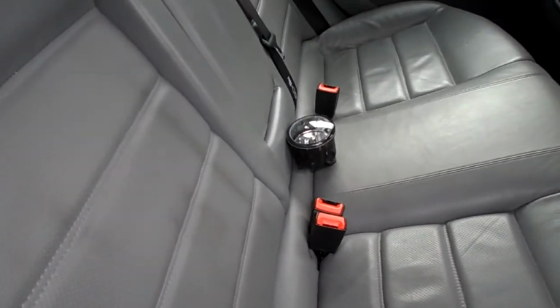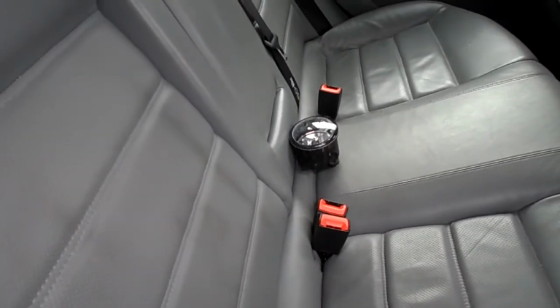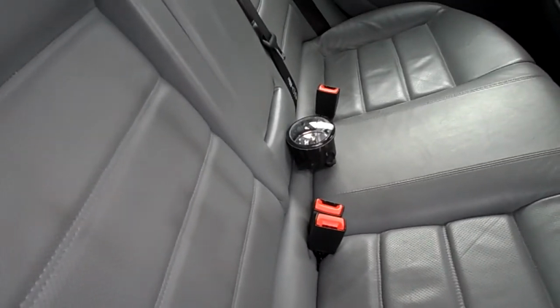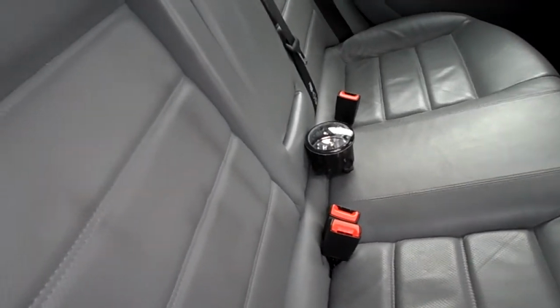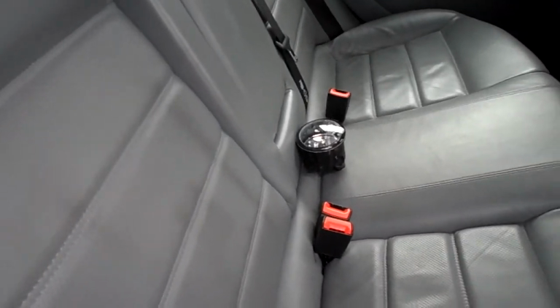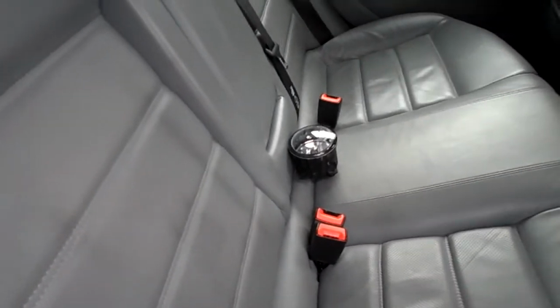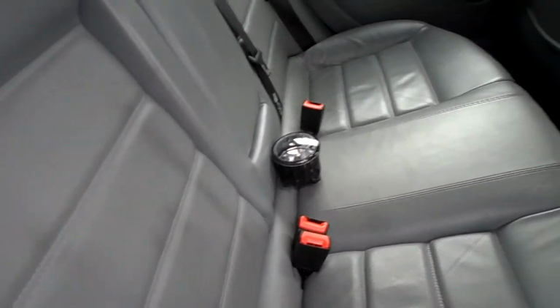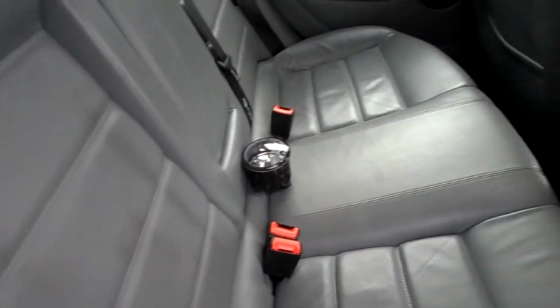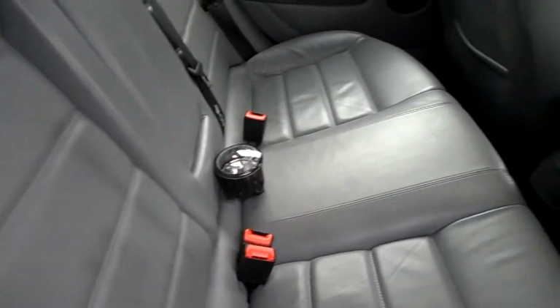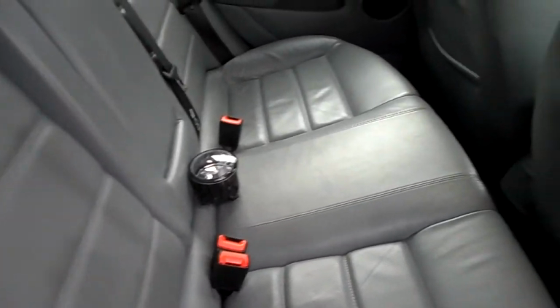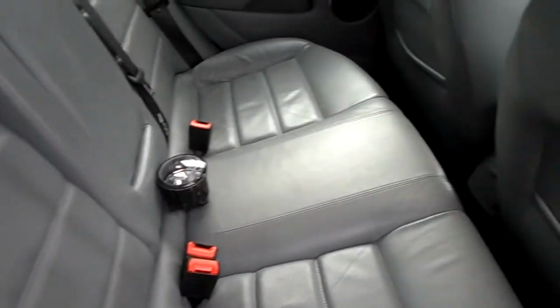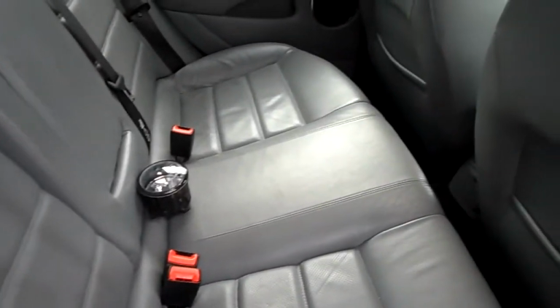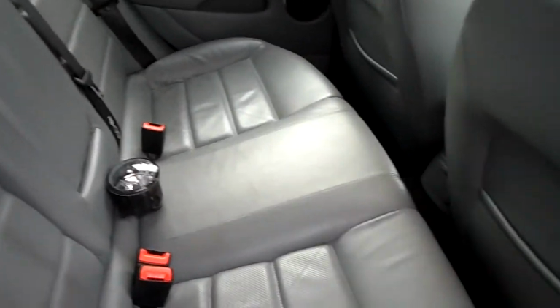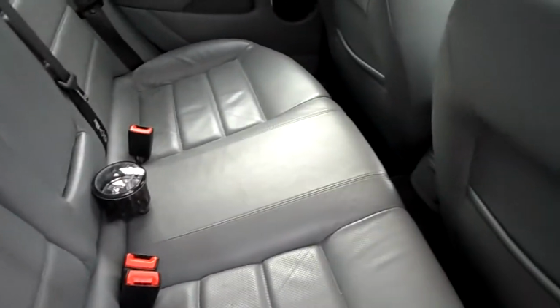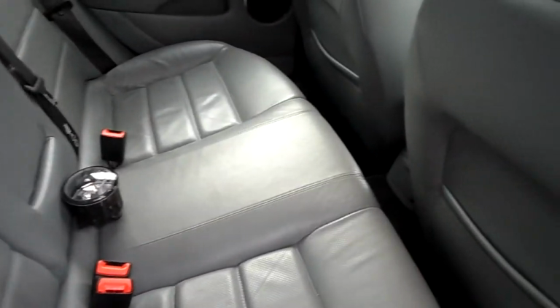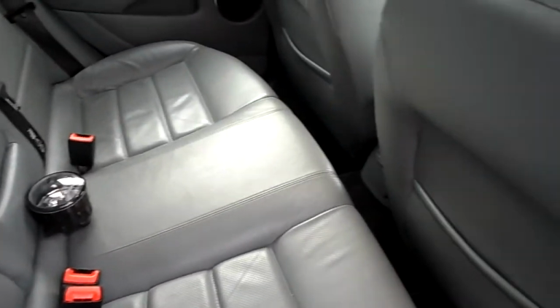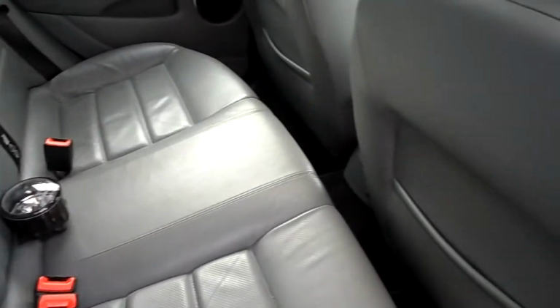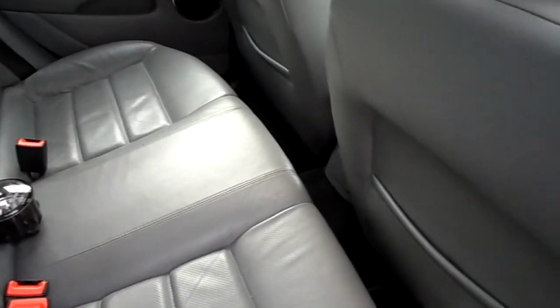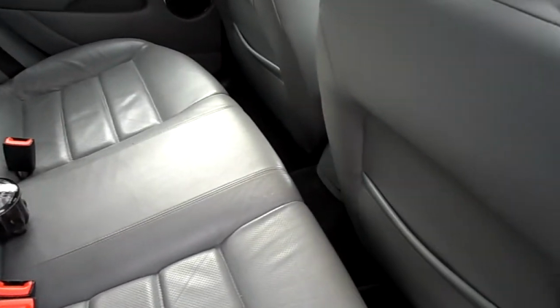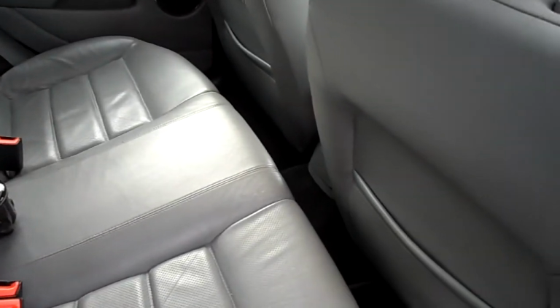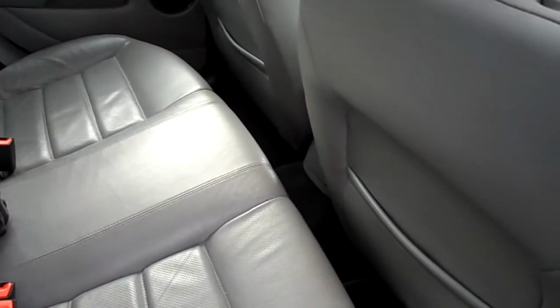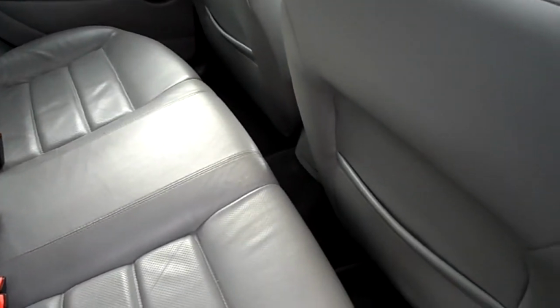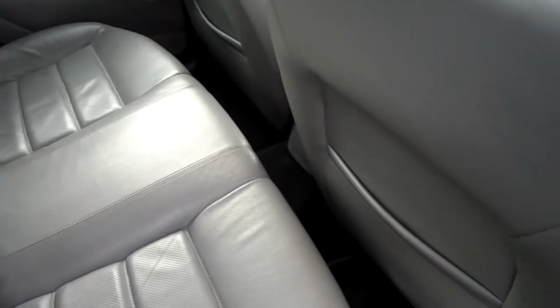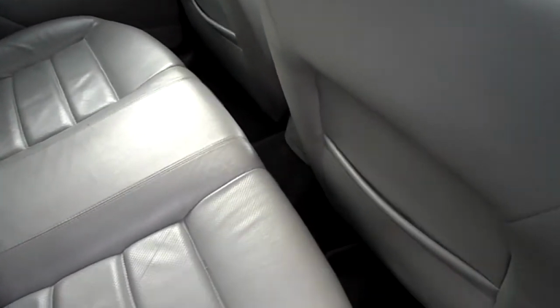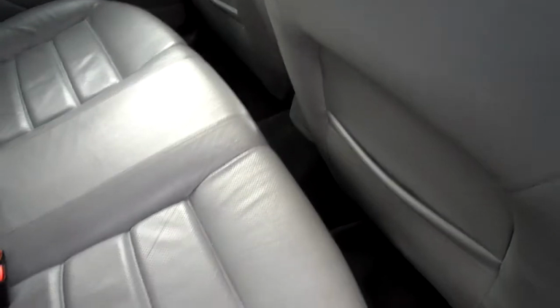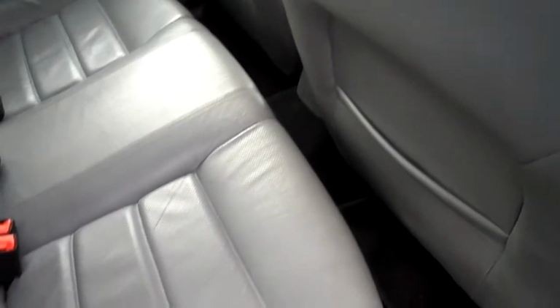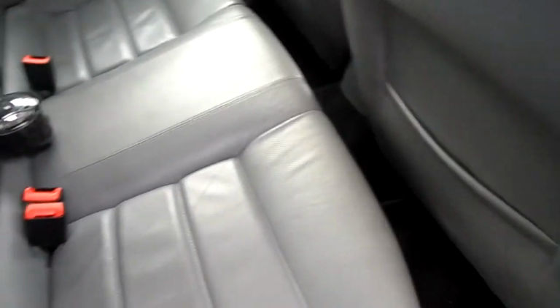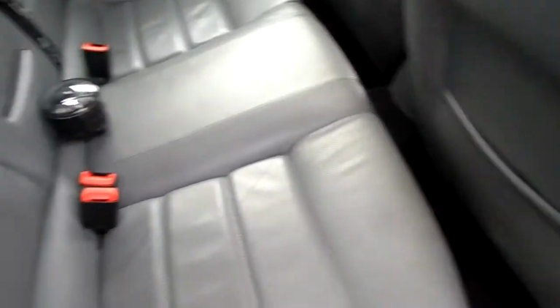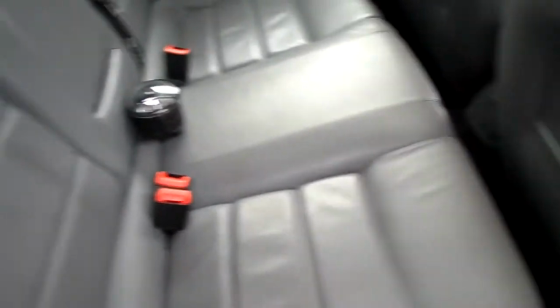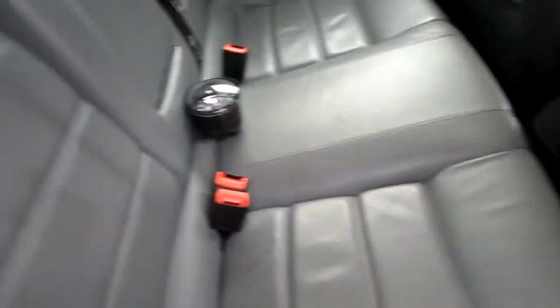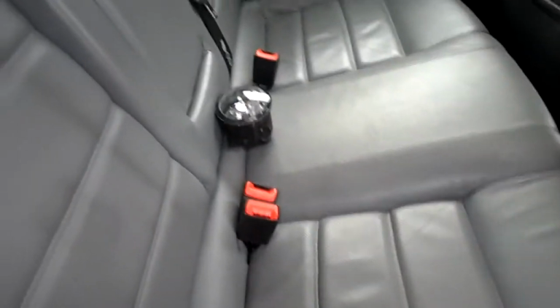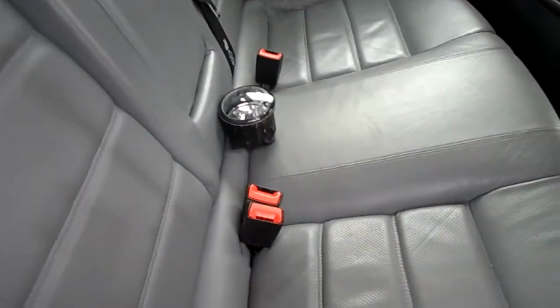Black and grey leather interior. Alright condition. Seems to be a warning light in the back — not sure what it is or where it's from.